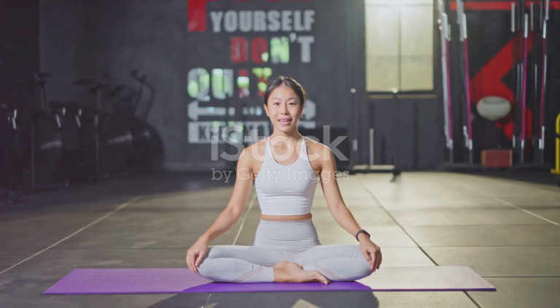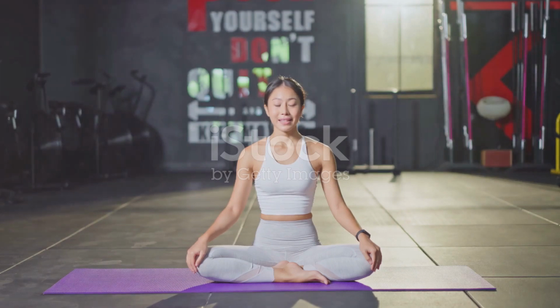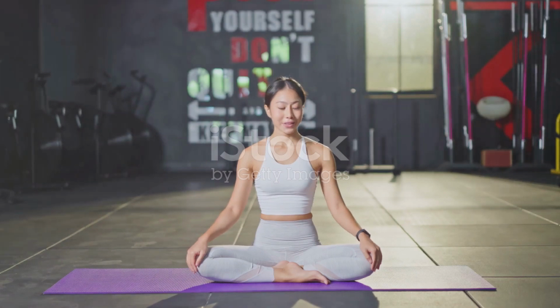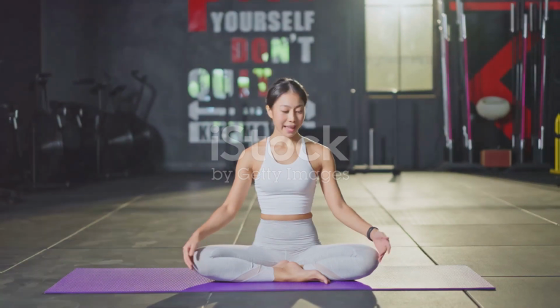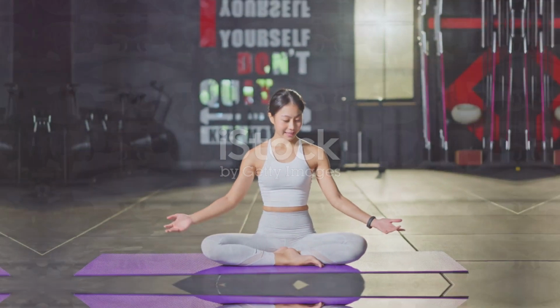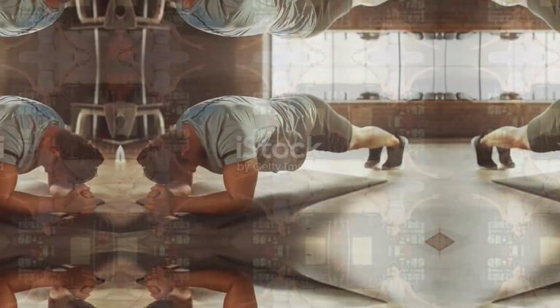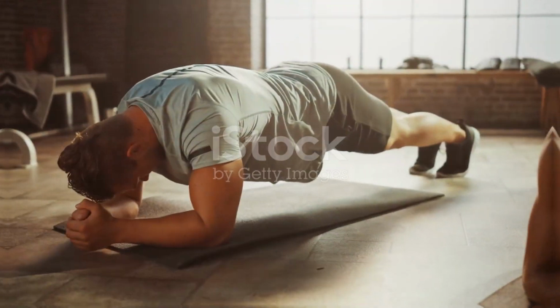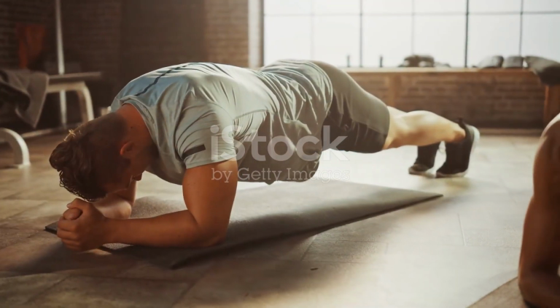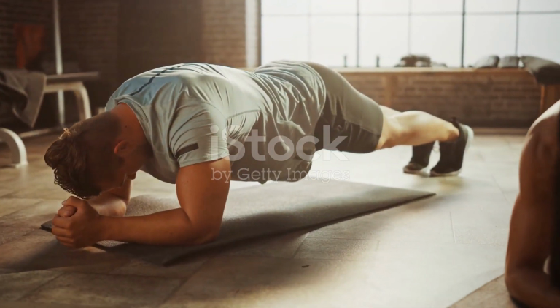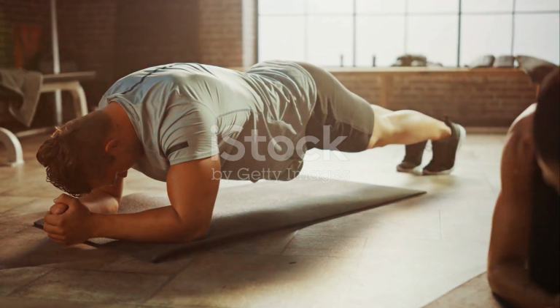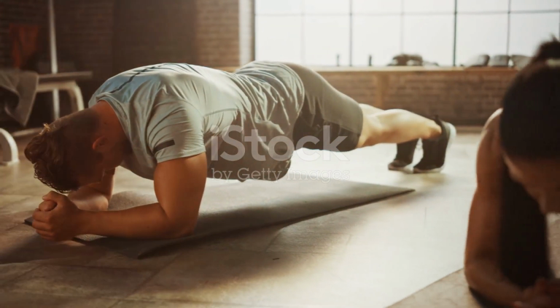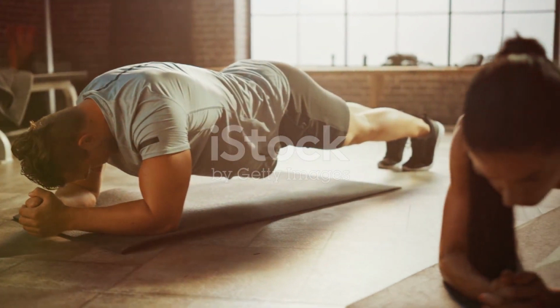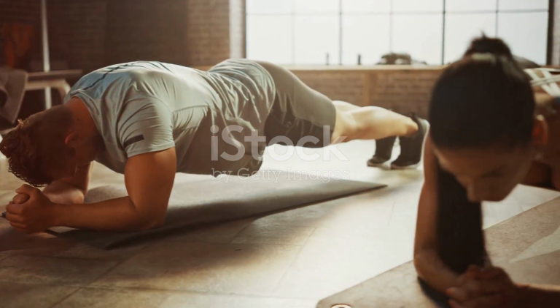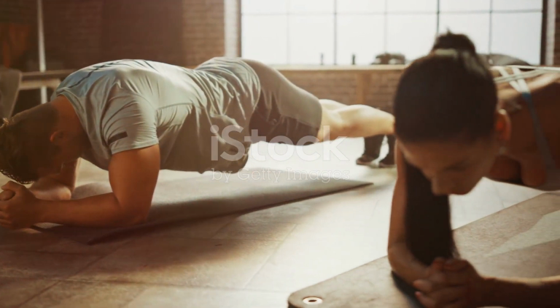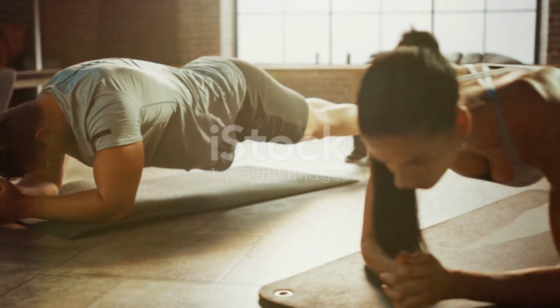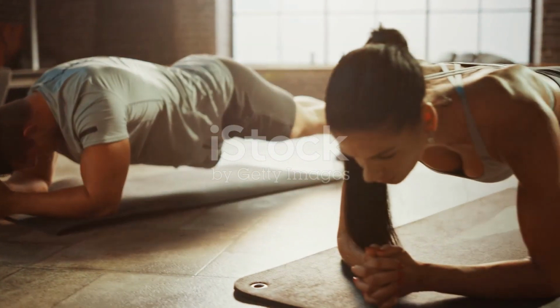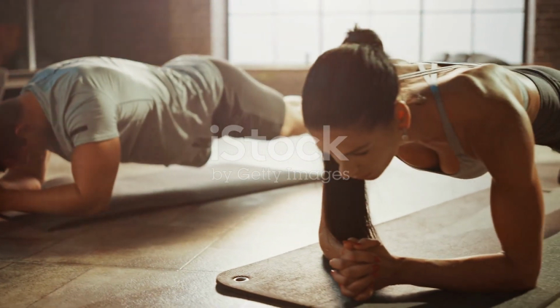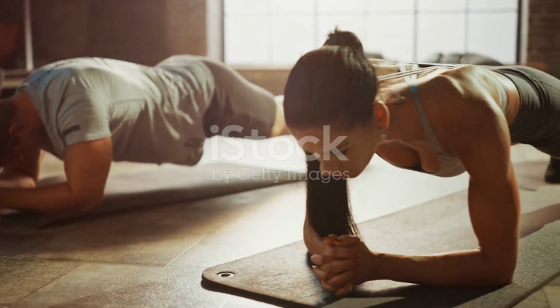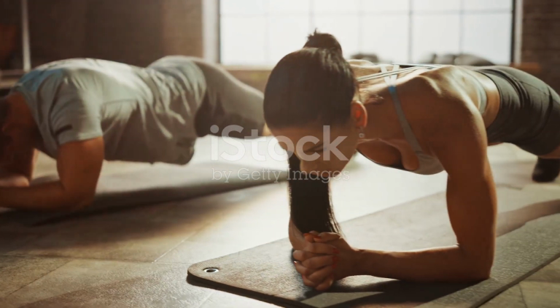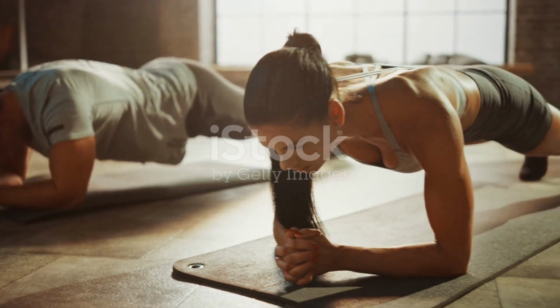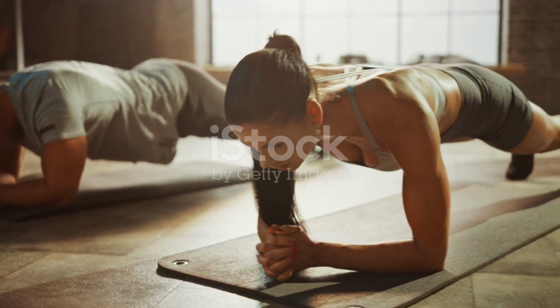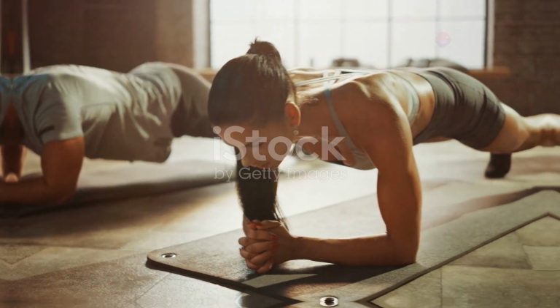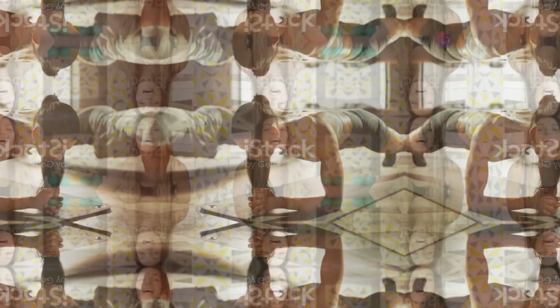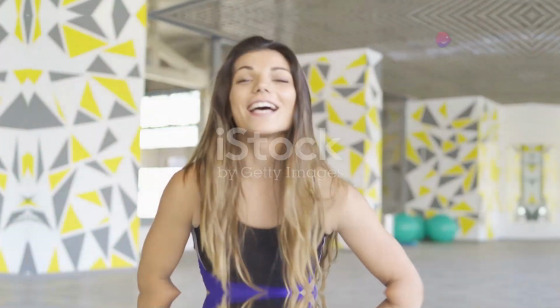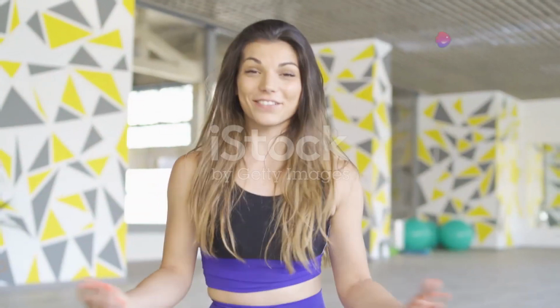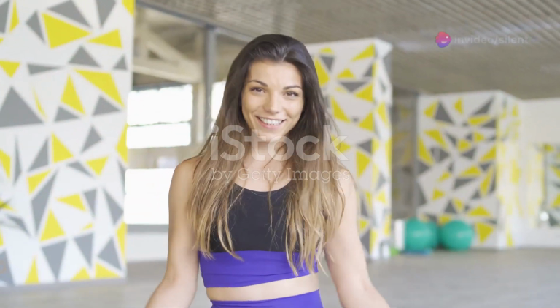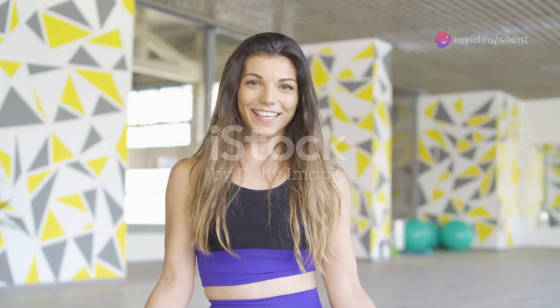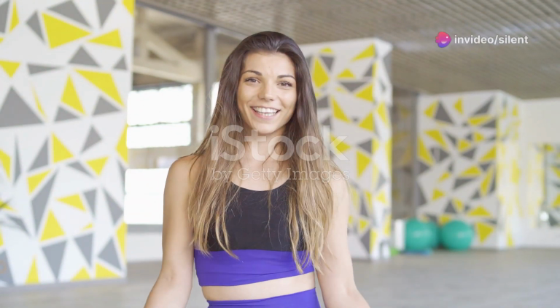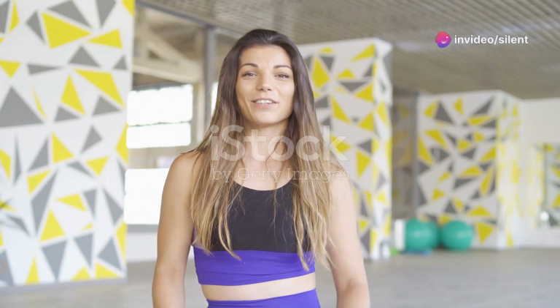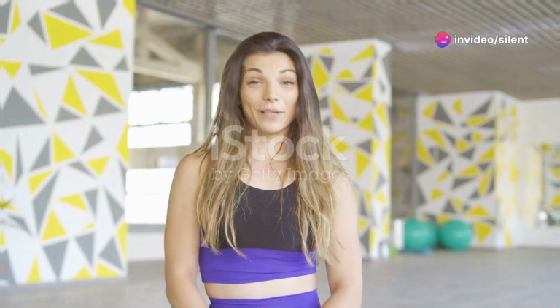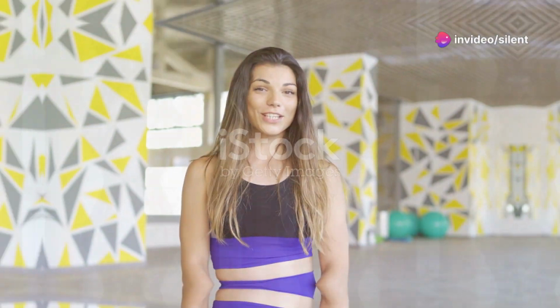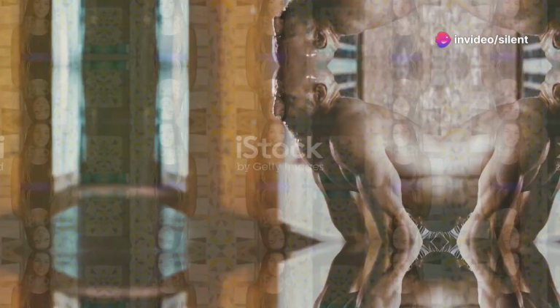Finally, flutter kicks. Lie back, hands under your hips and kick those legs like you're channeling your inner dolphin. 20 seconds, go, and rest.